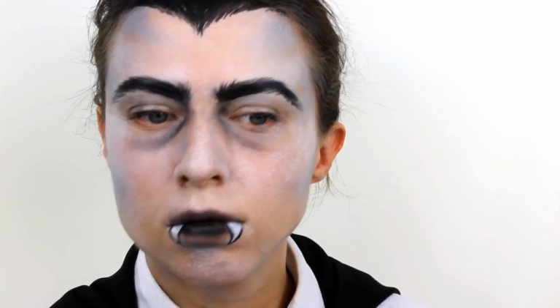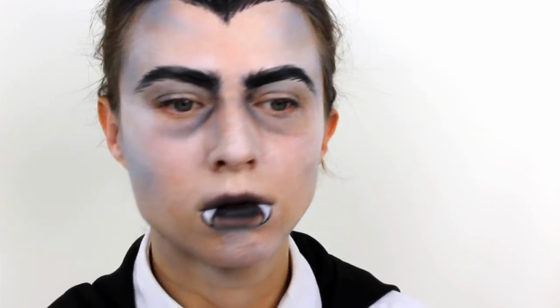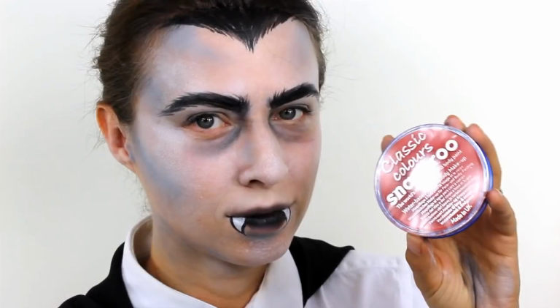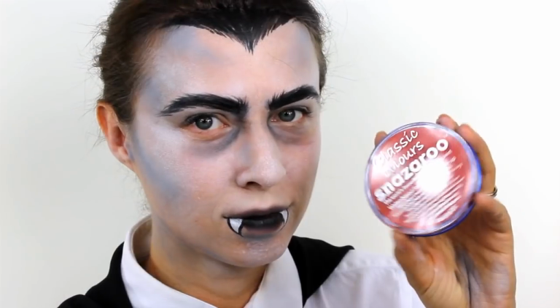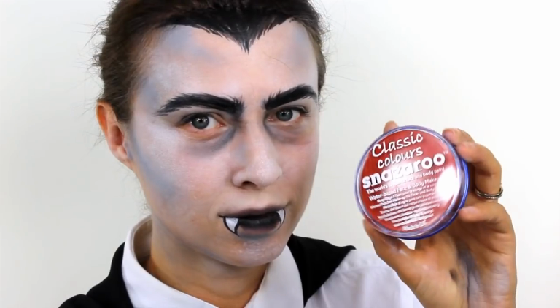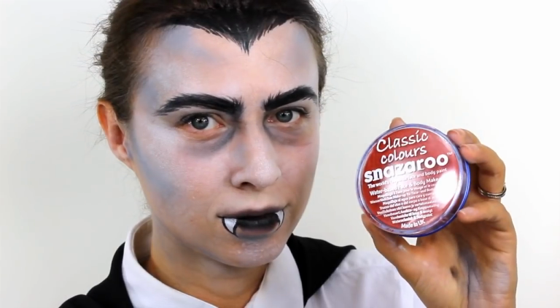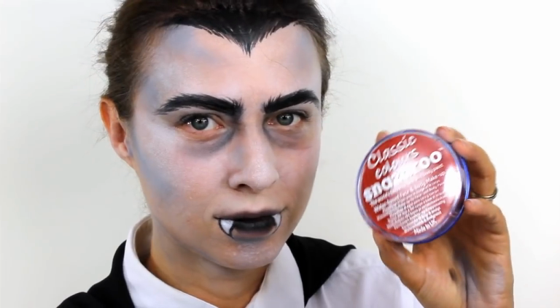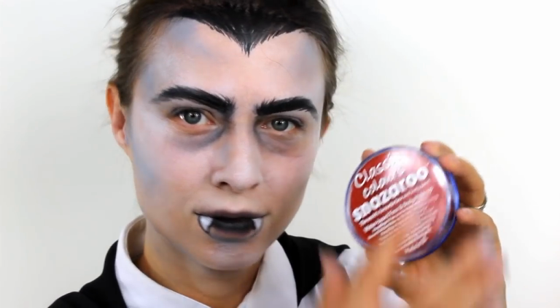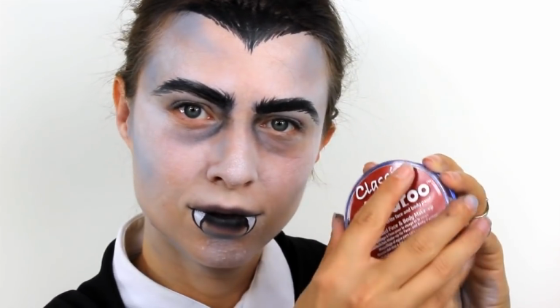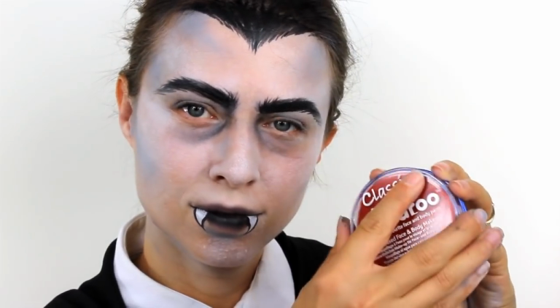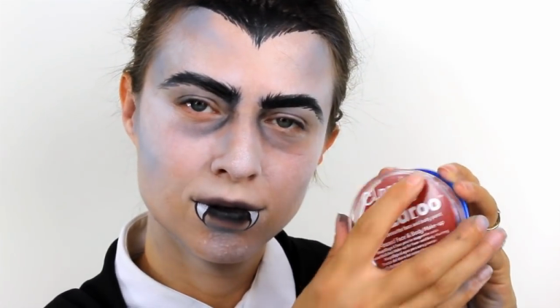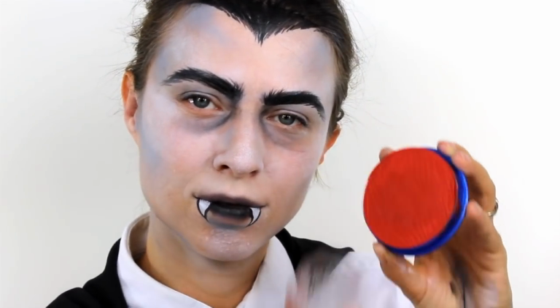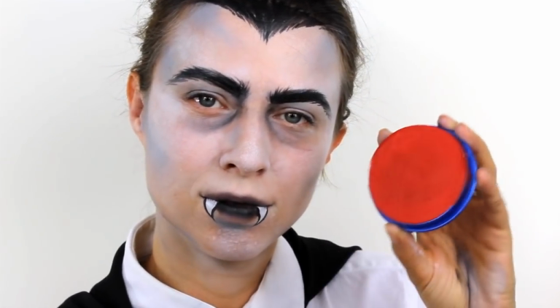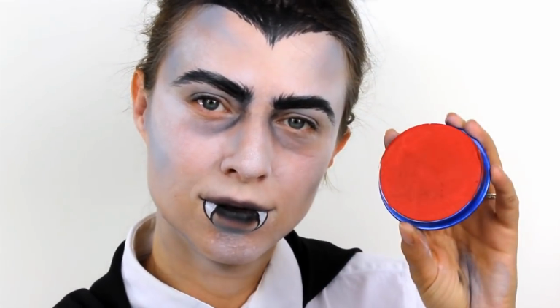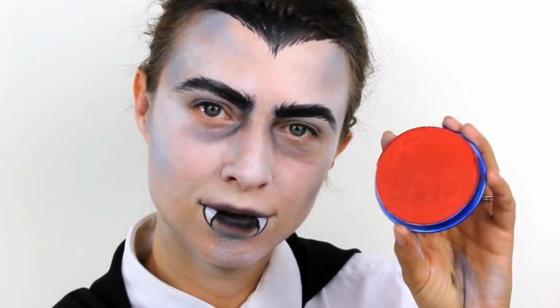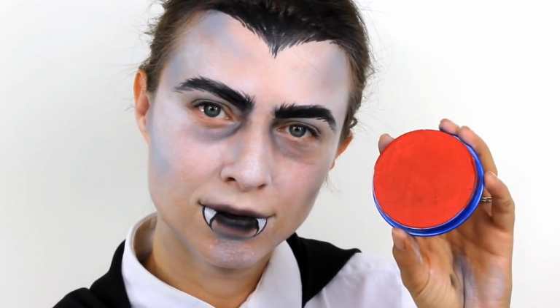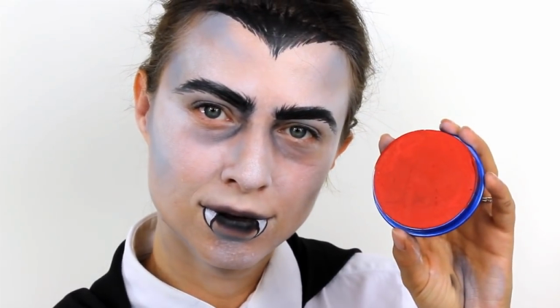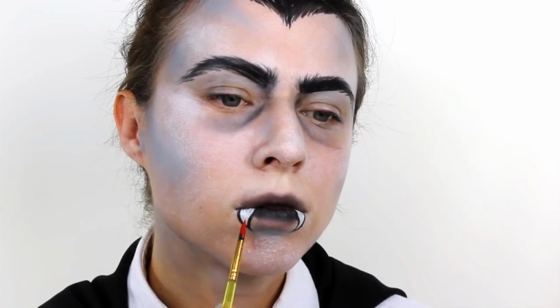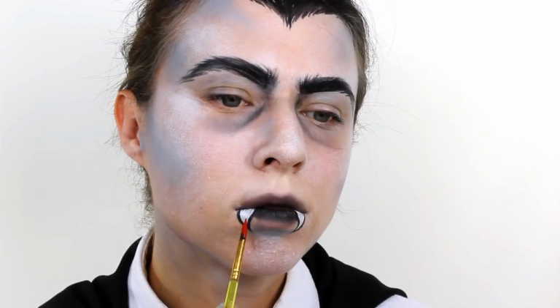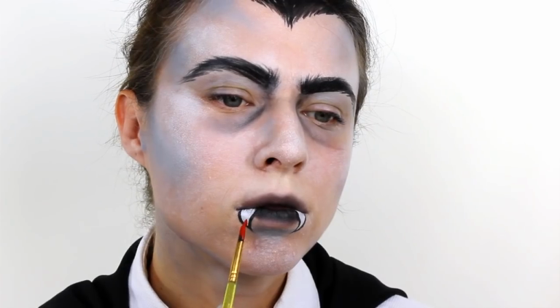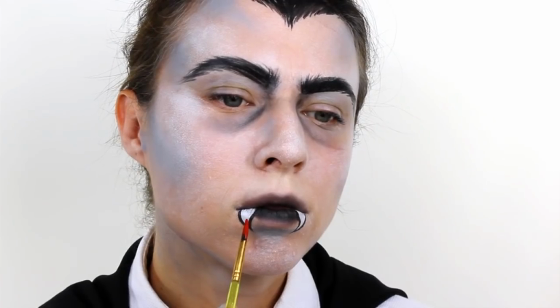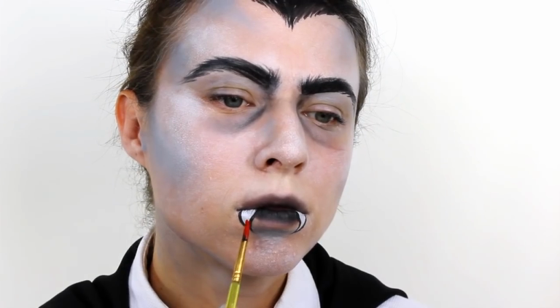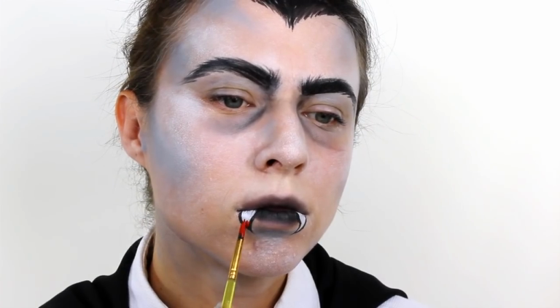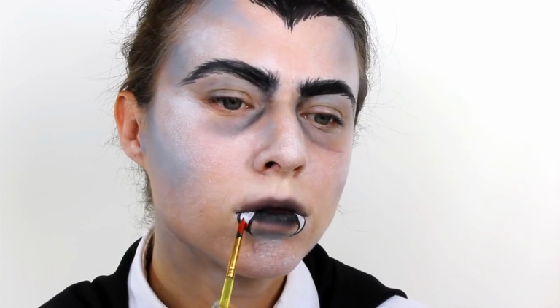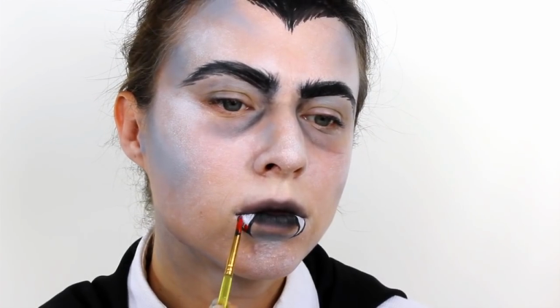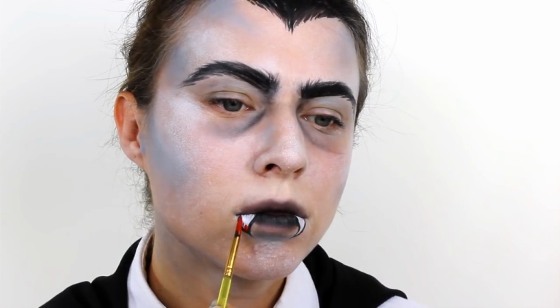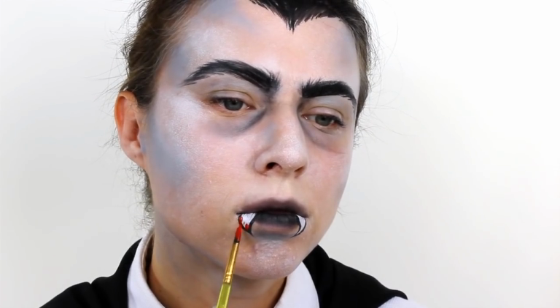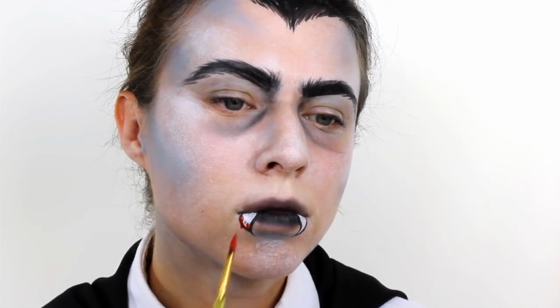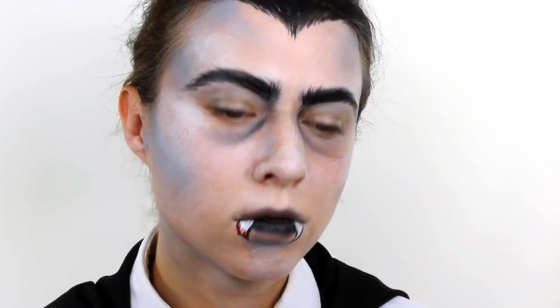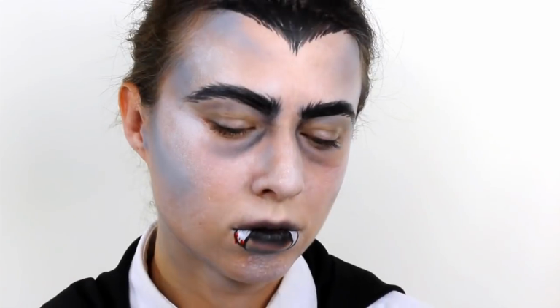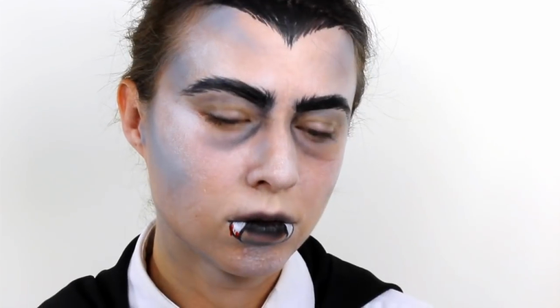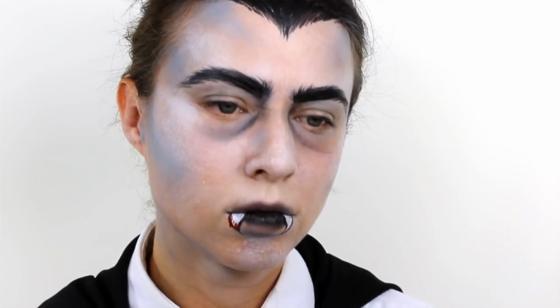And then finally take a Snazaroo paint in red and add in lots of blood drips on the bottom half of the mouth.